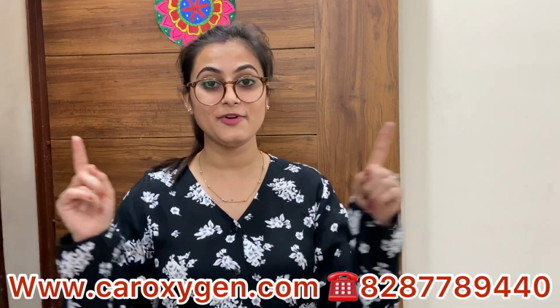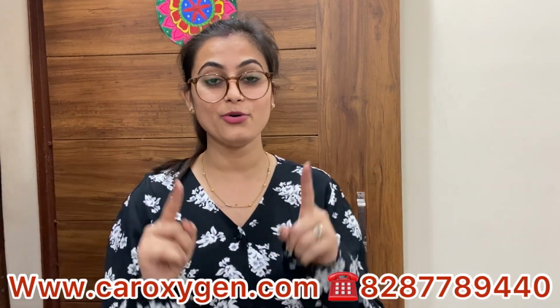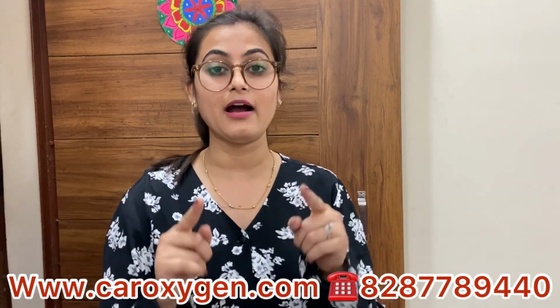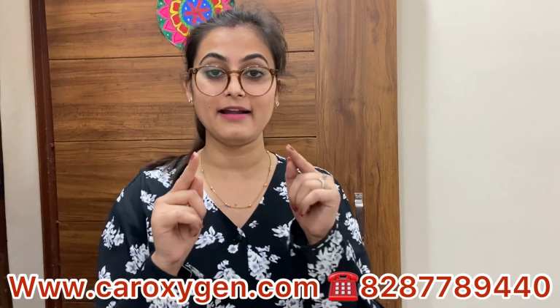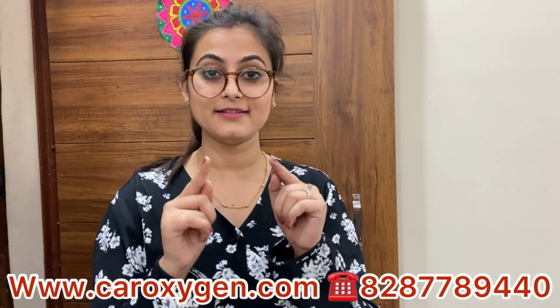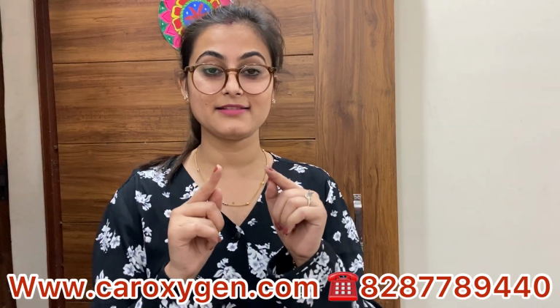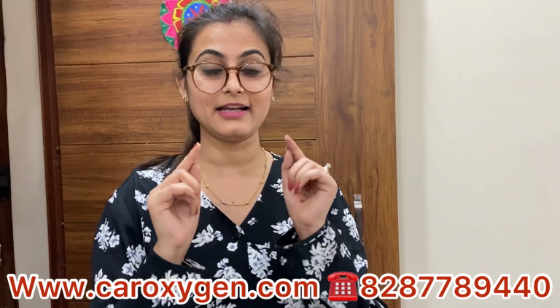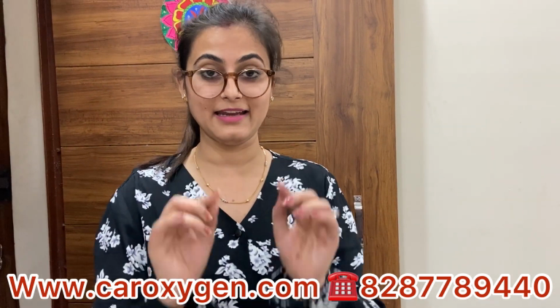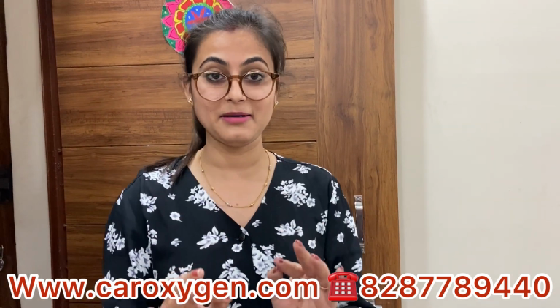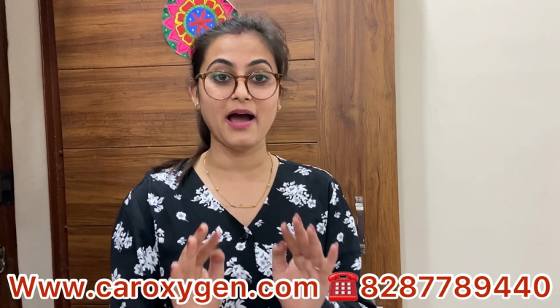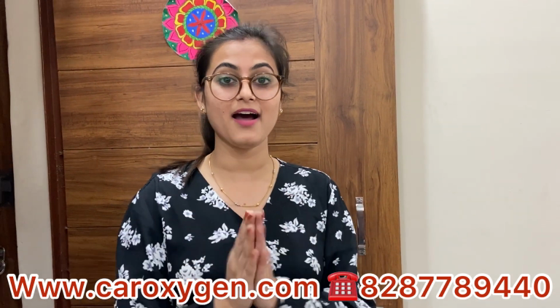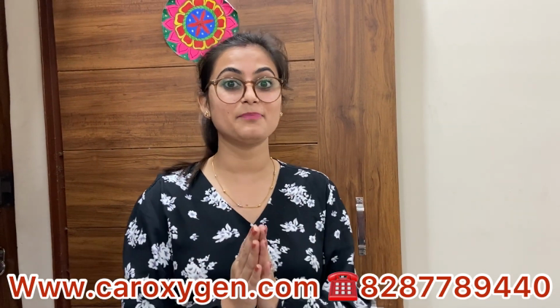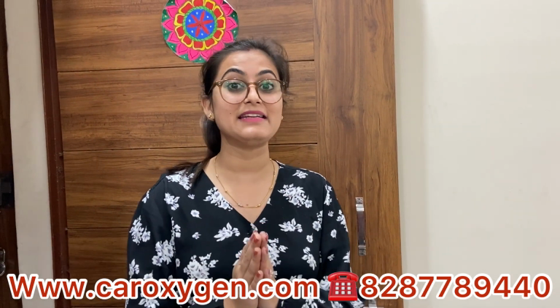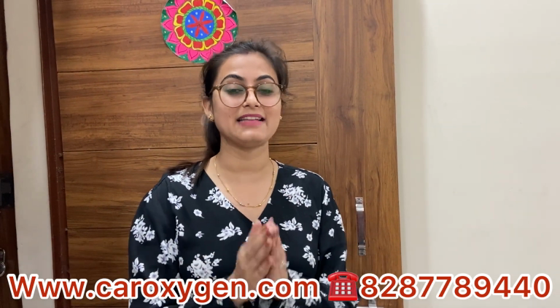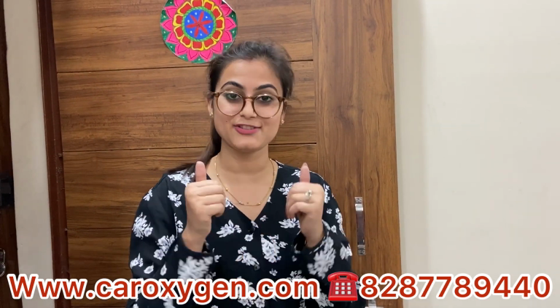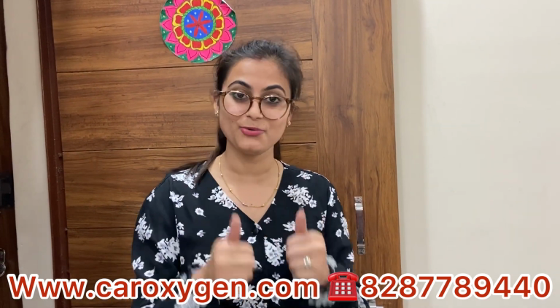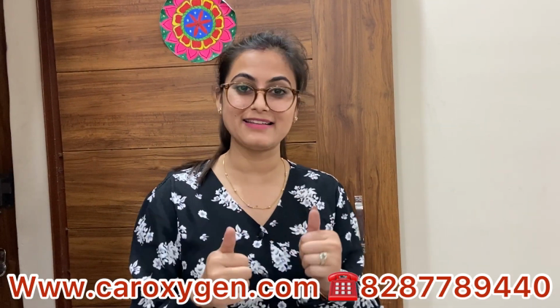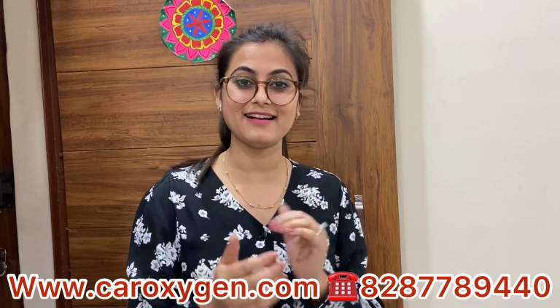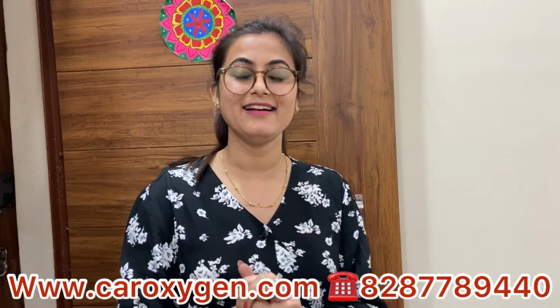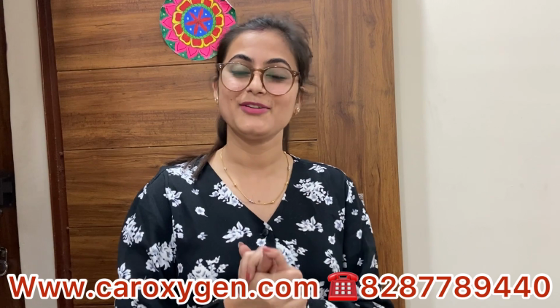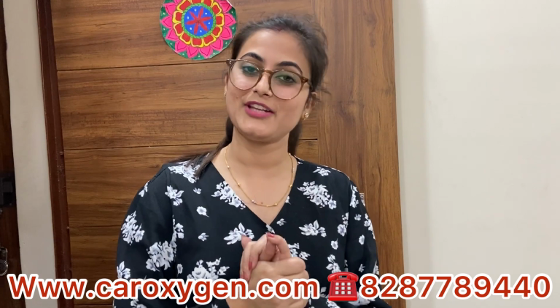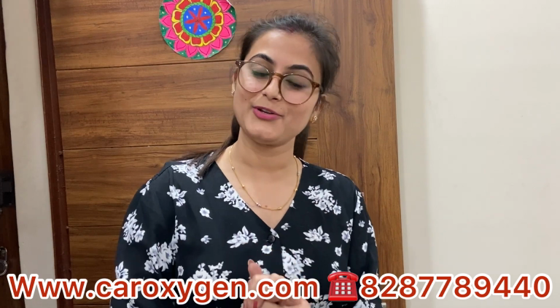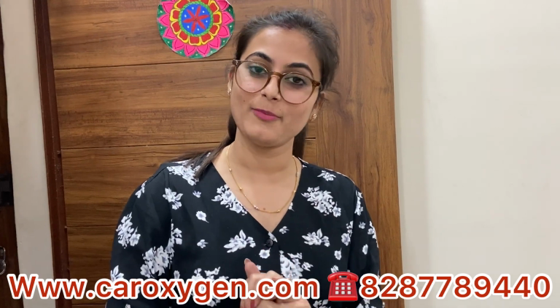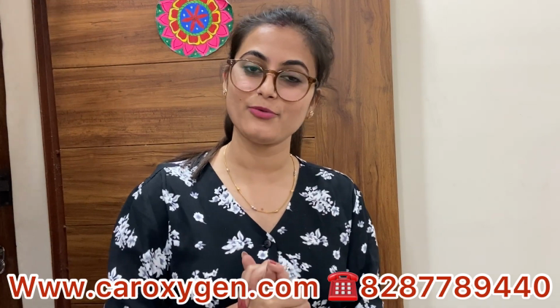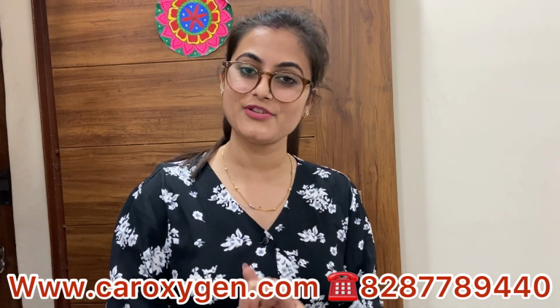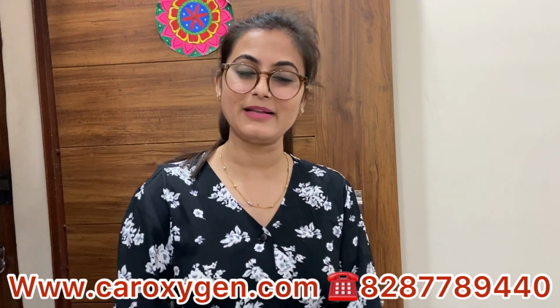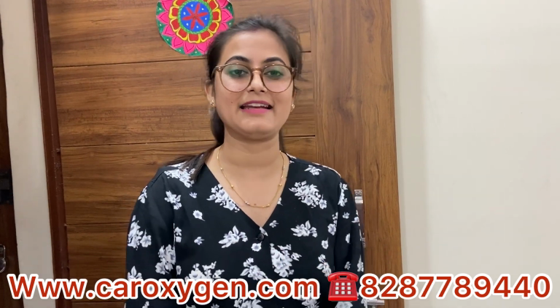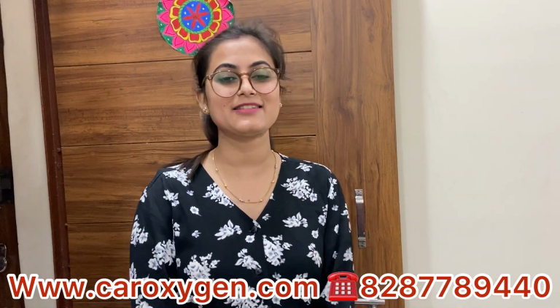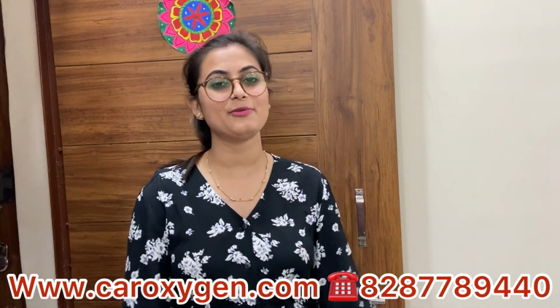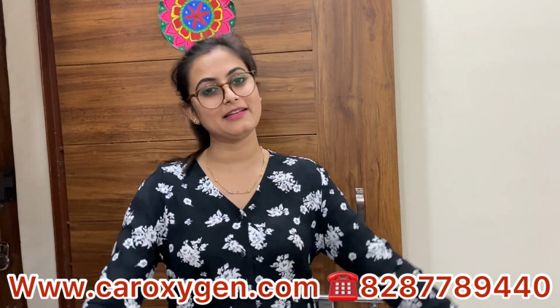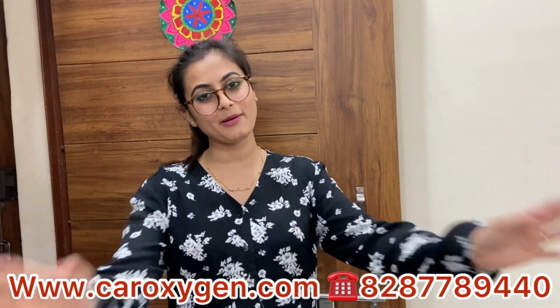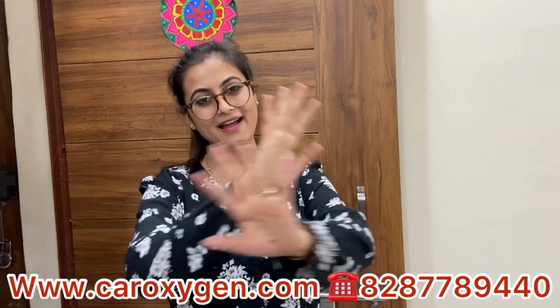After watching this video, please like. Thank you so much for watching — until then, bye bye.